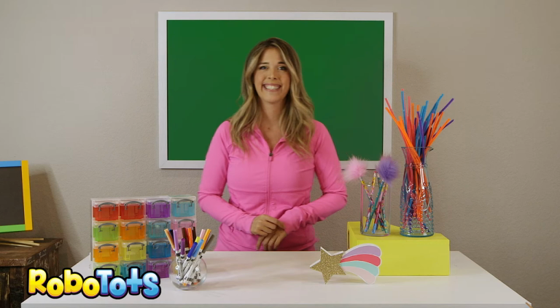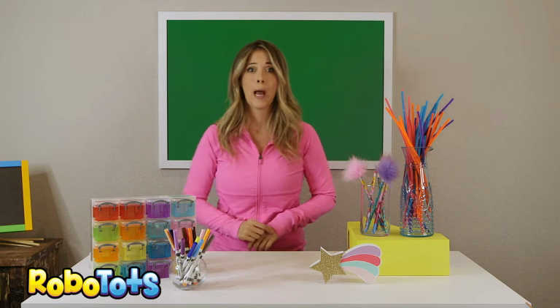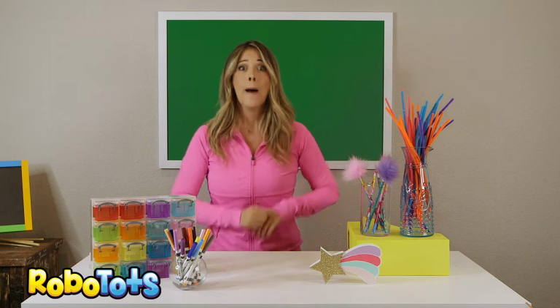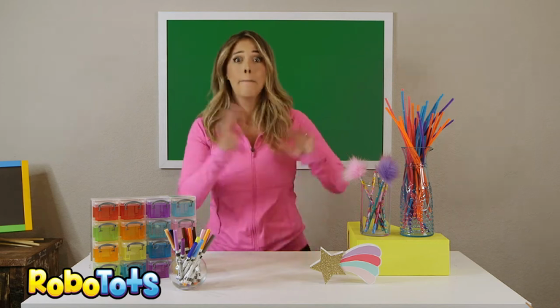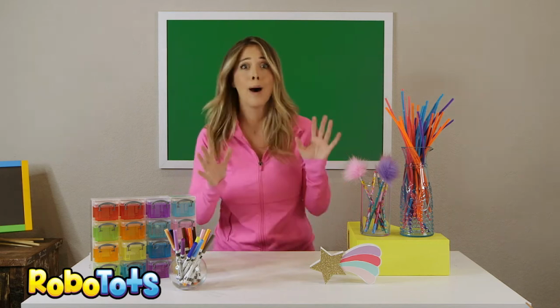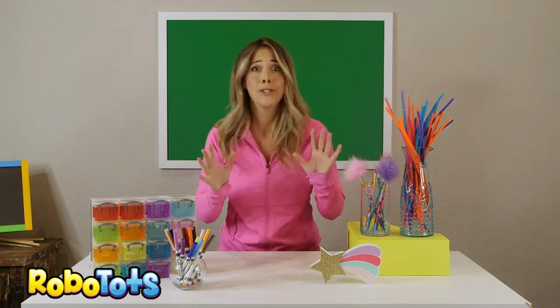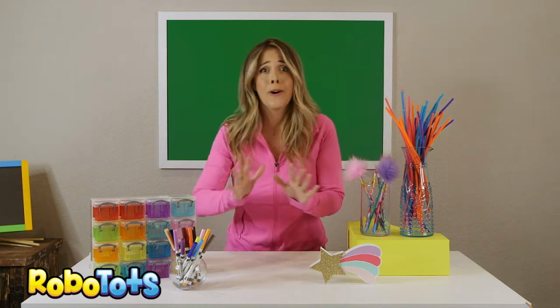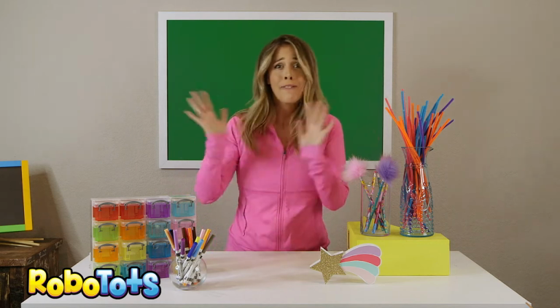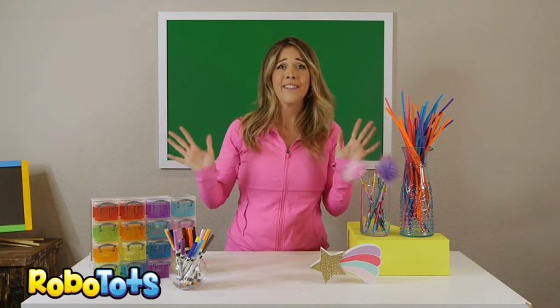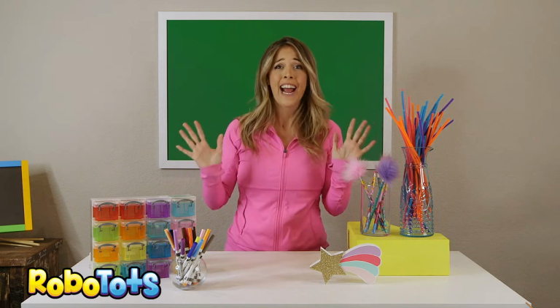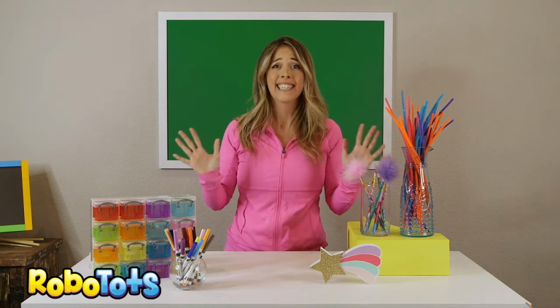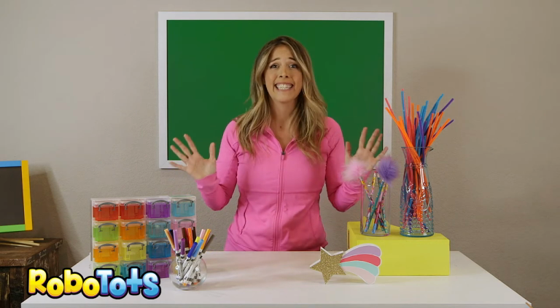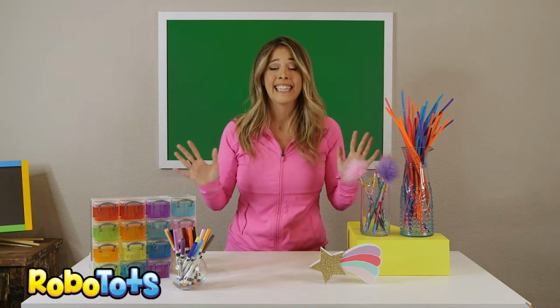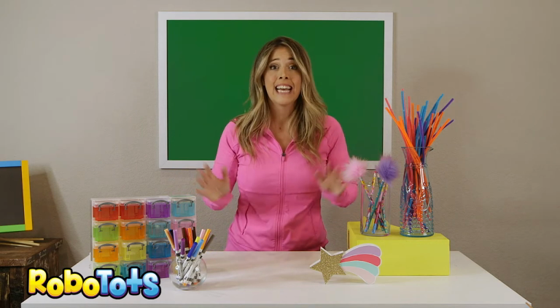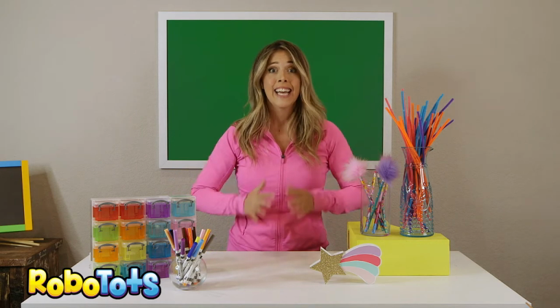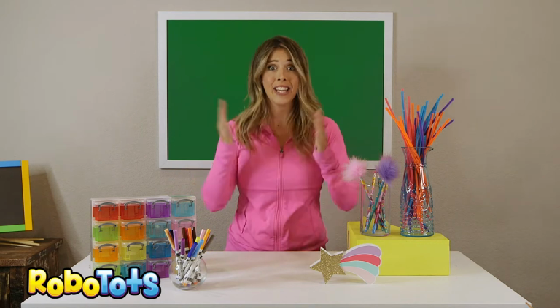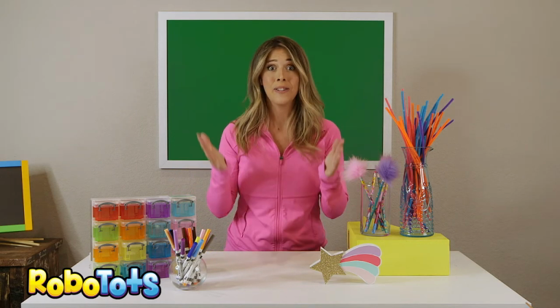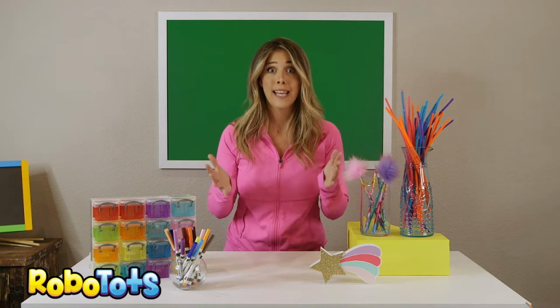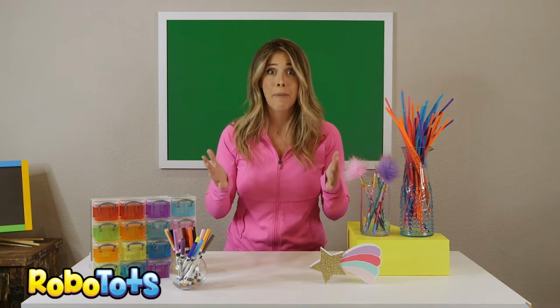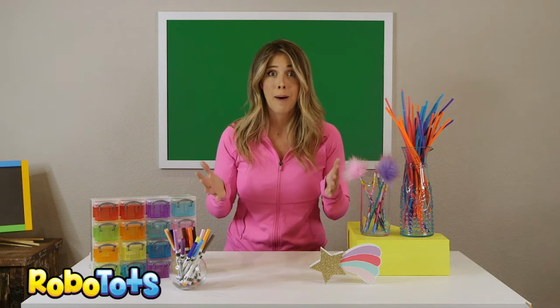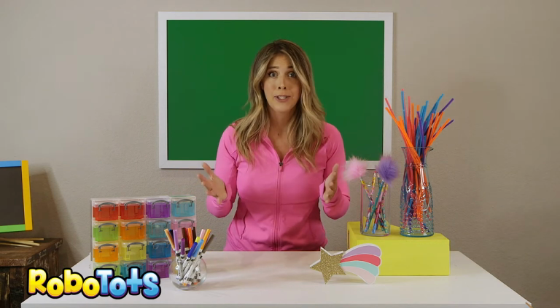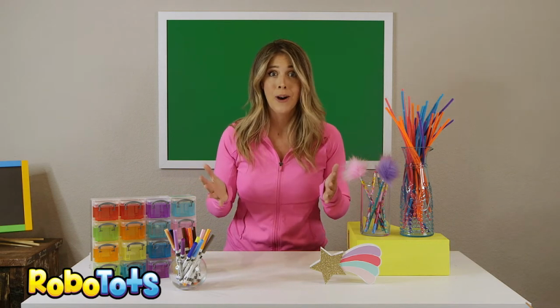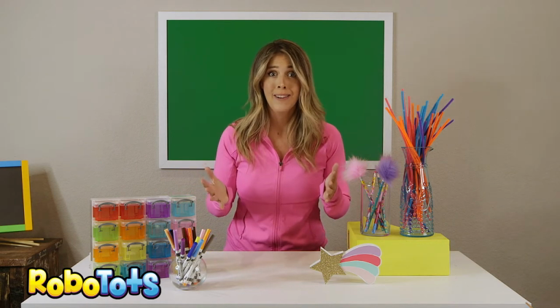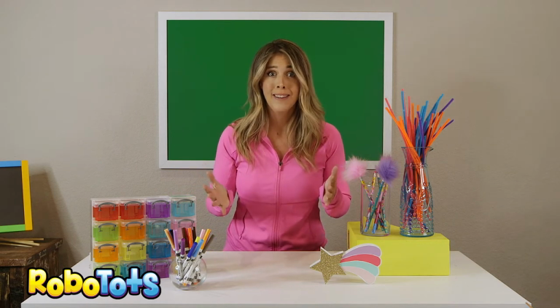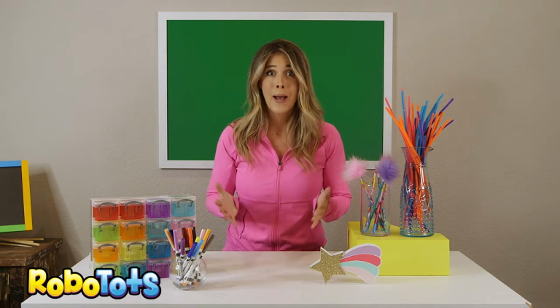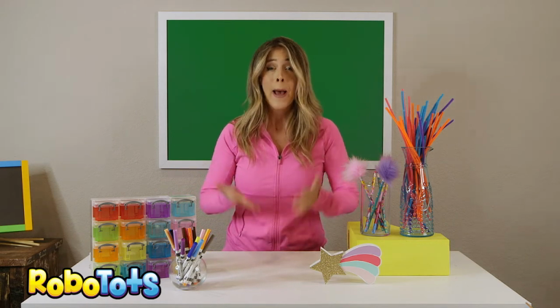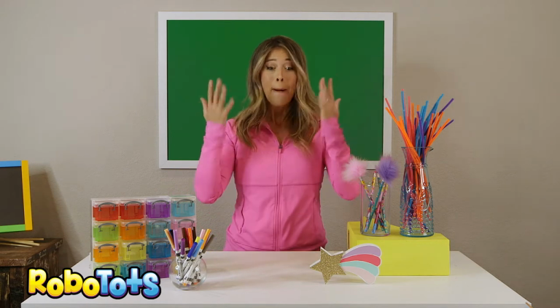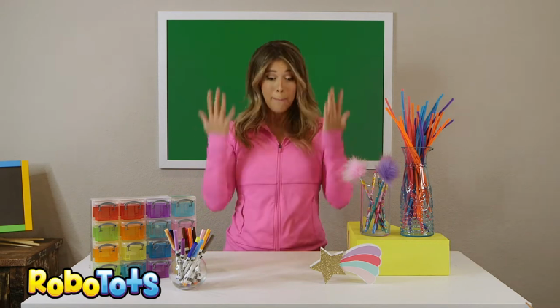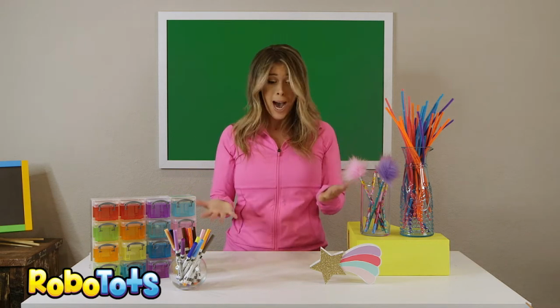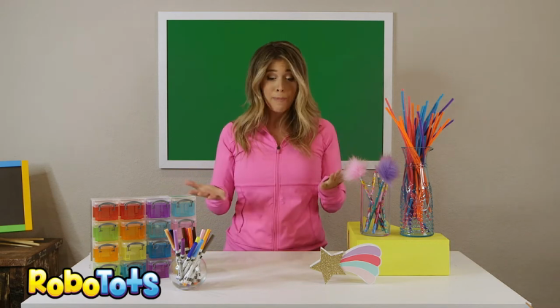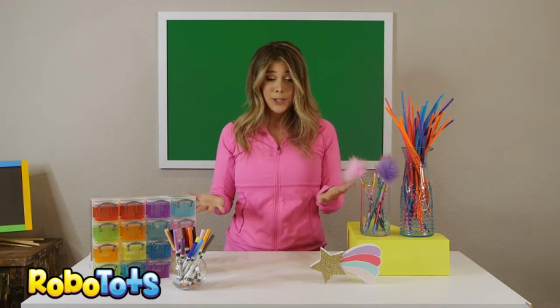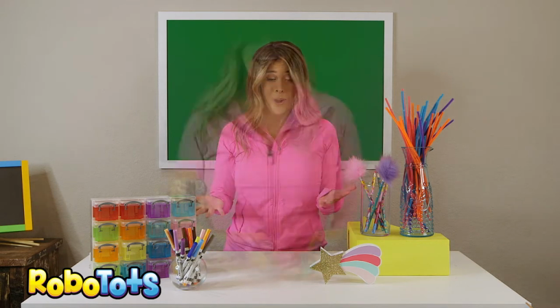Paw Patrol! Ready for action! Can you say Paw Patrol? Paw Patrol!